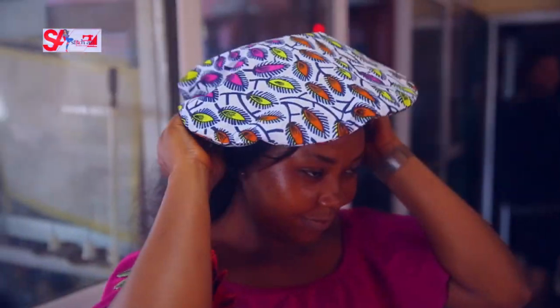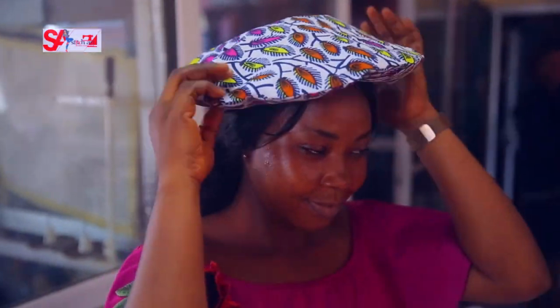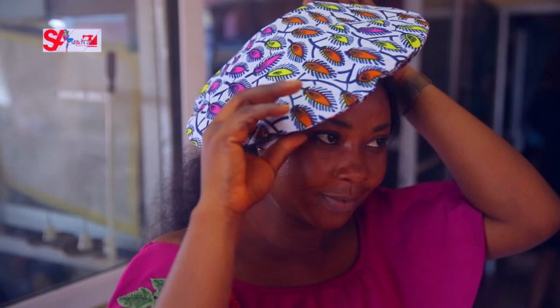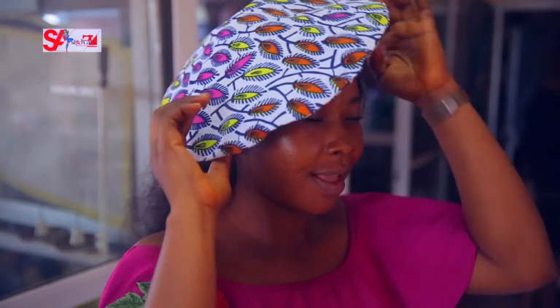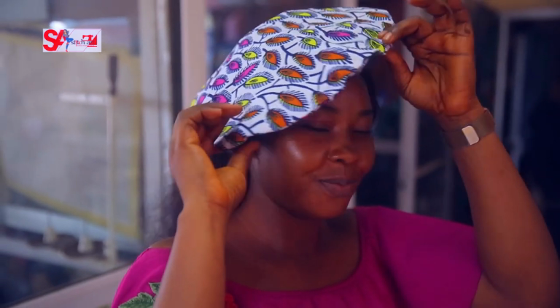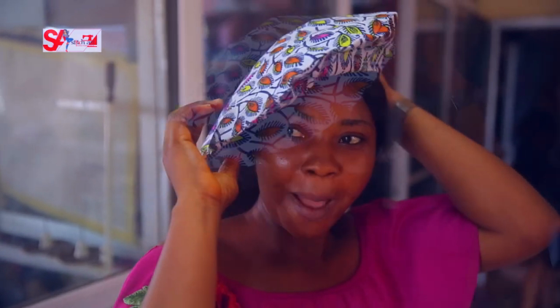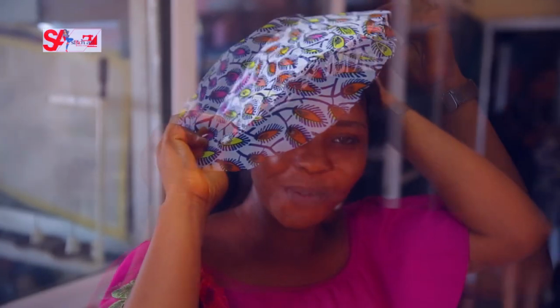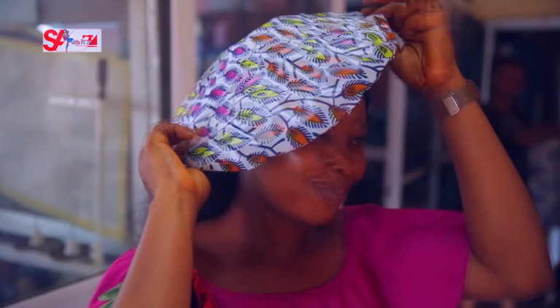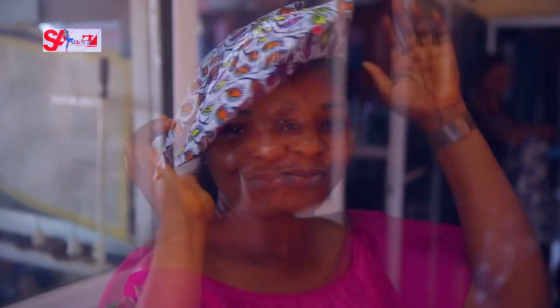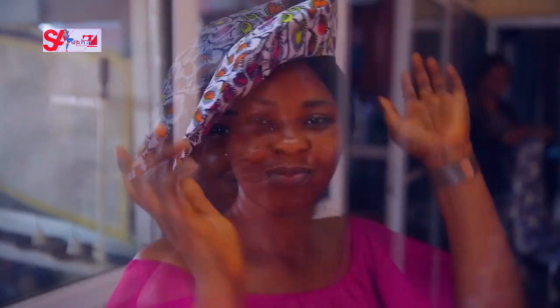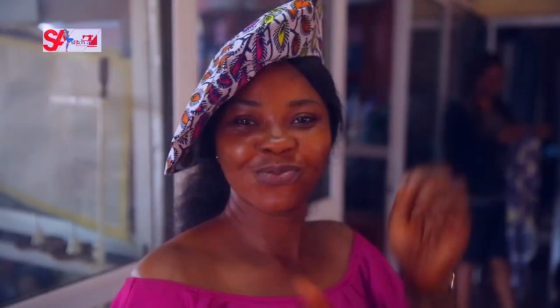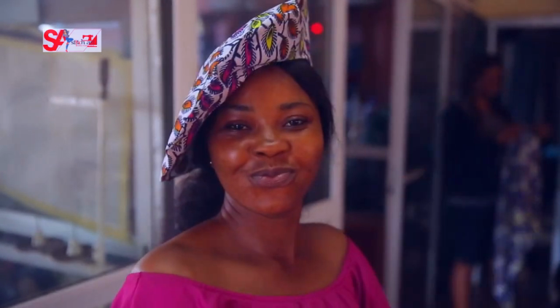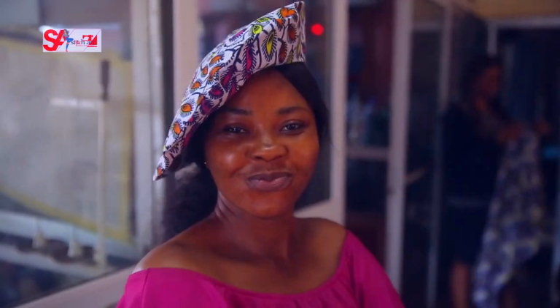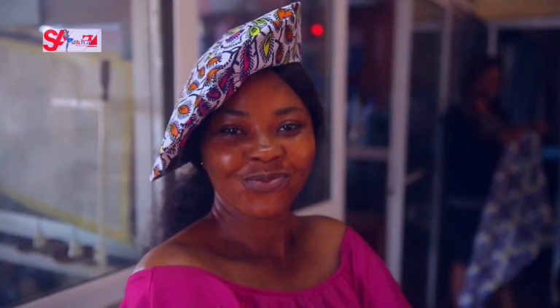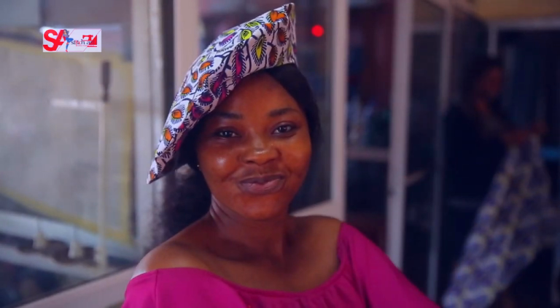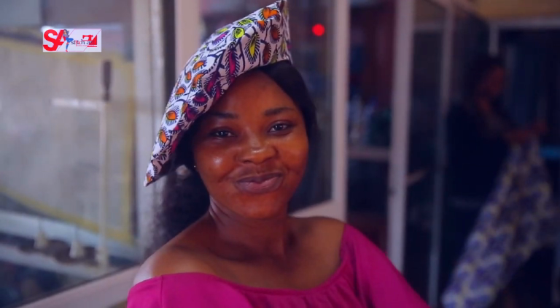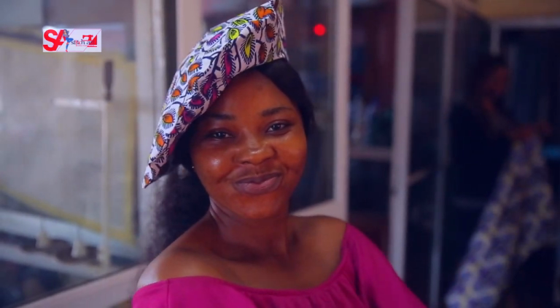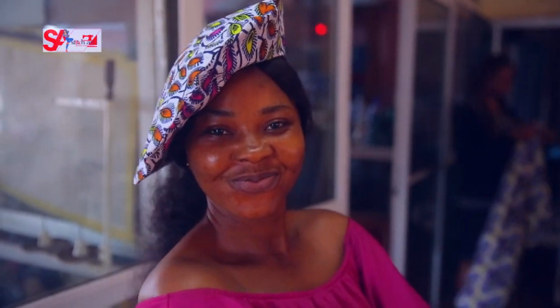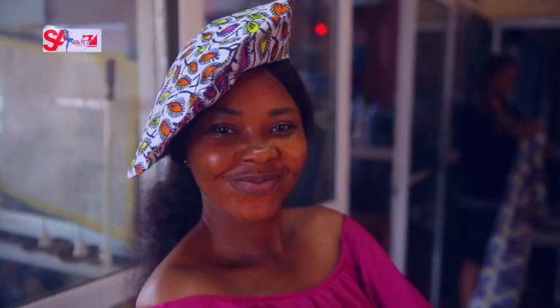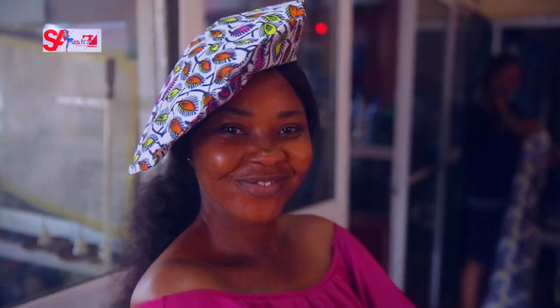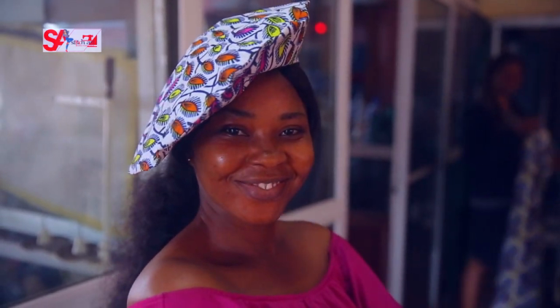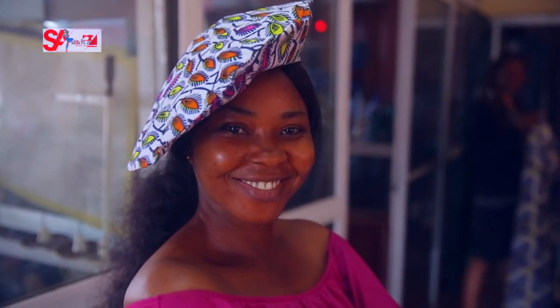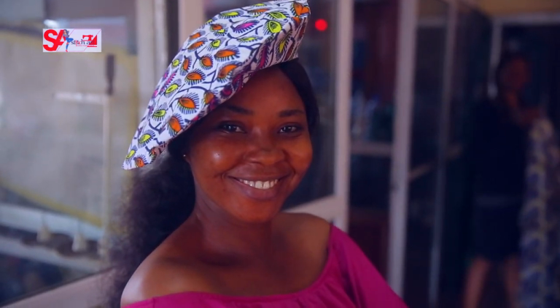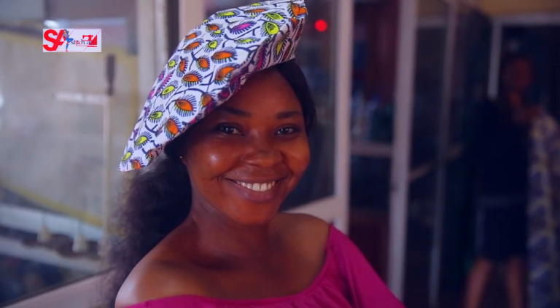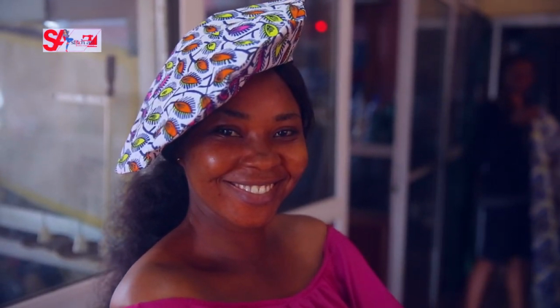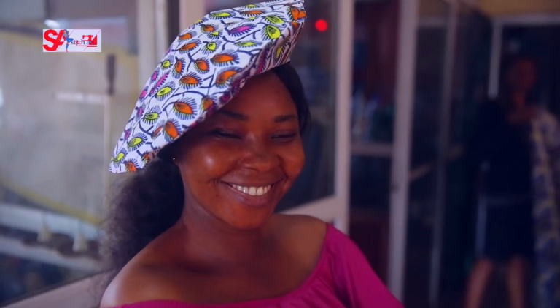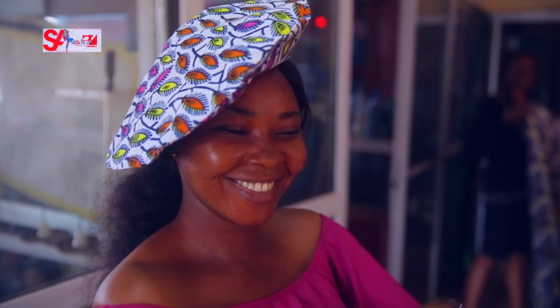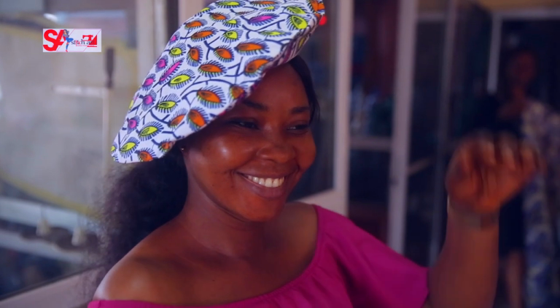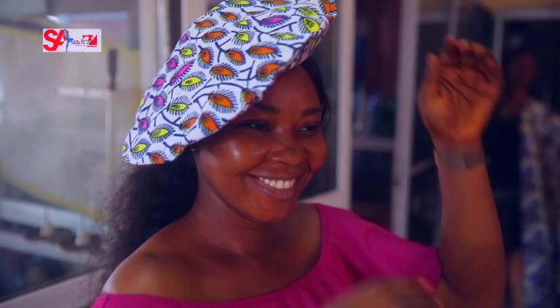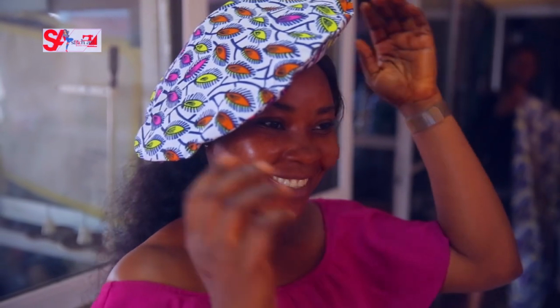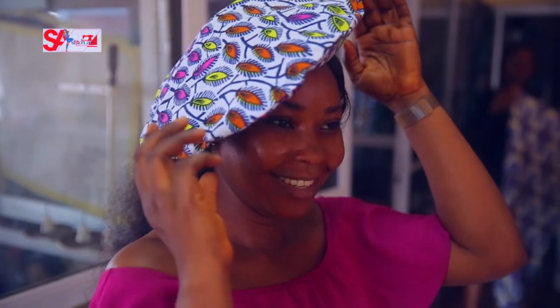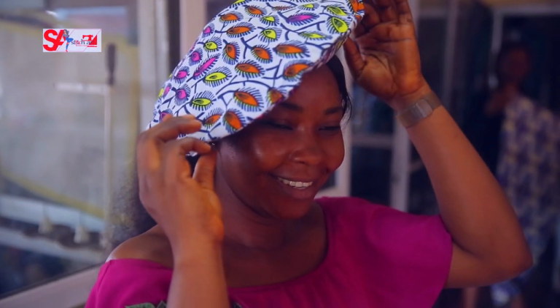And there you have it — my Ankara beret is ready!